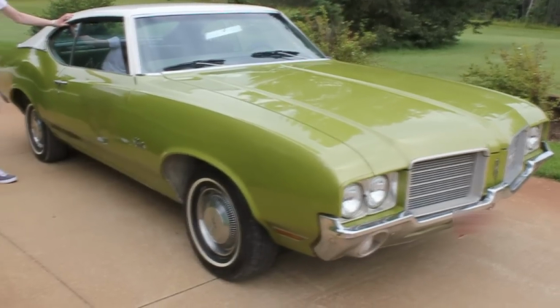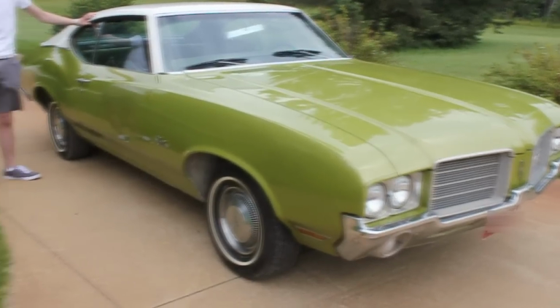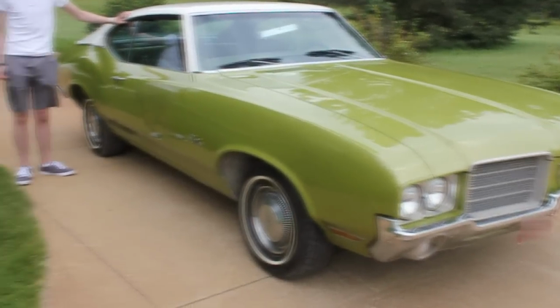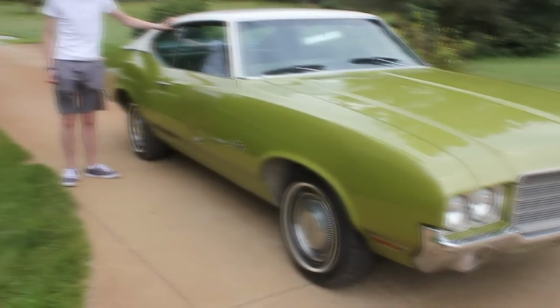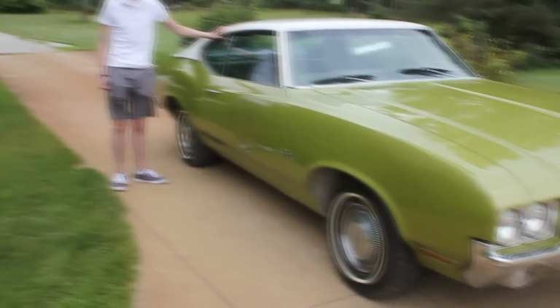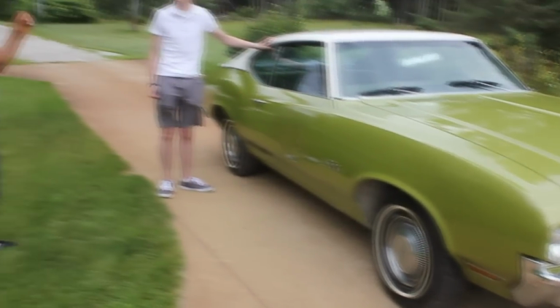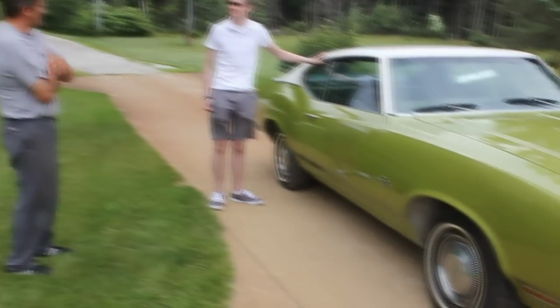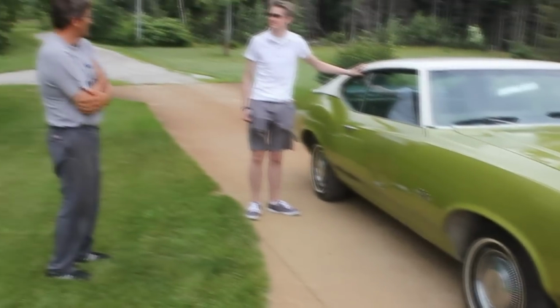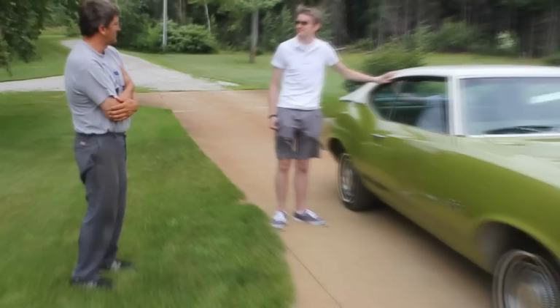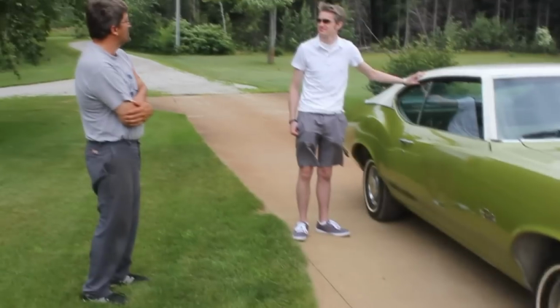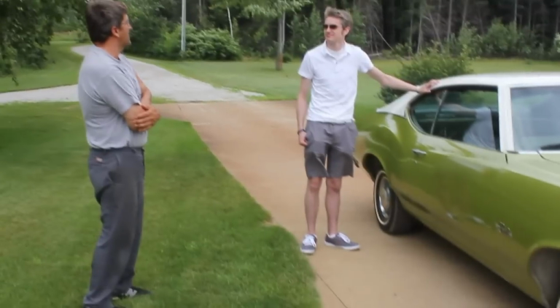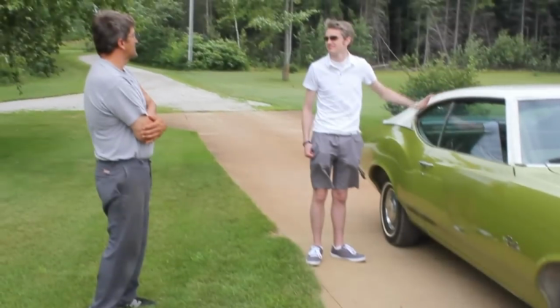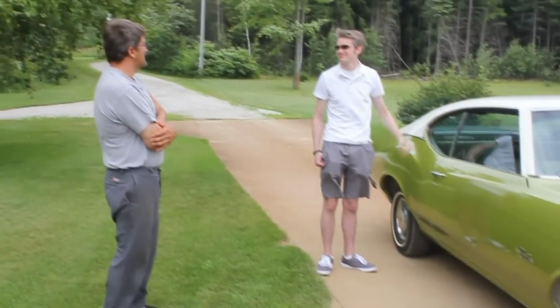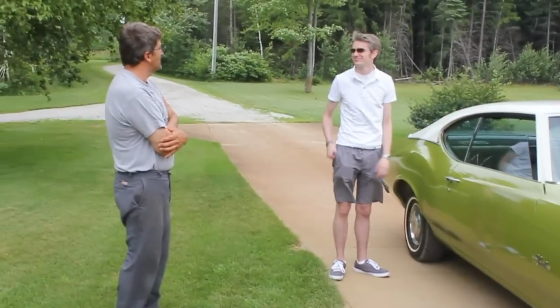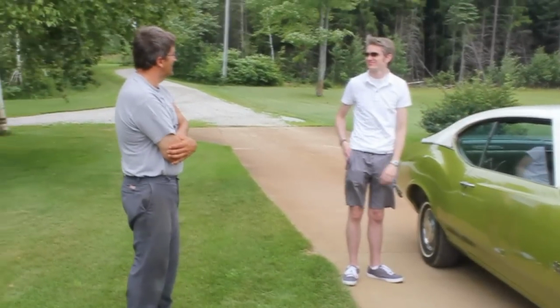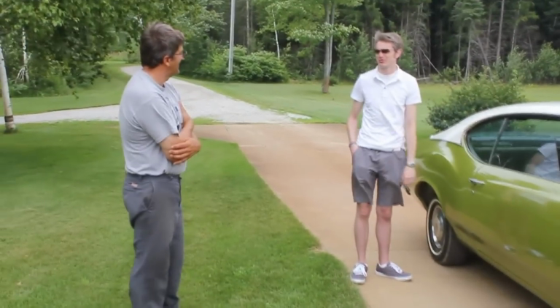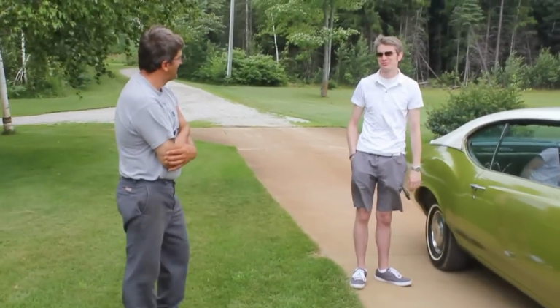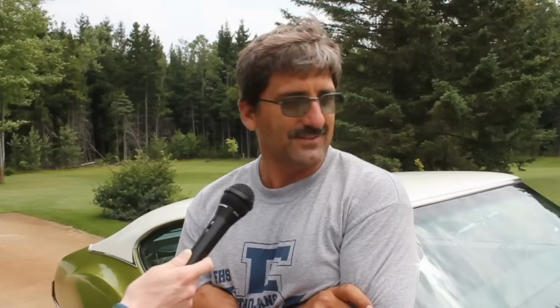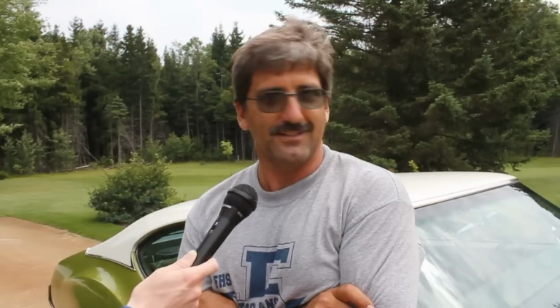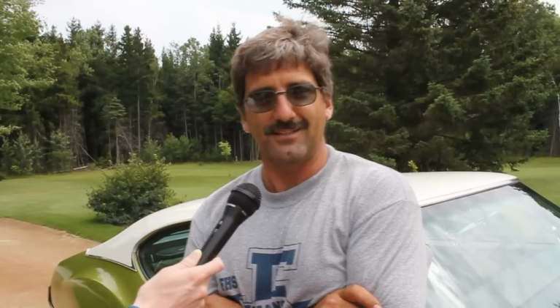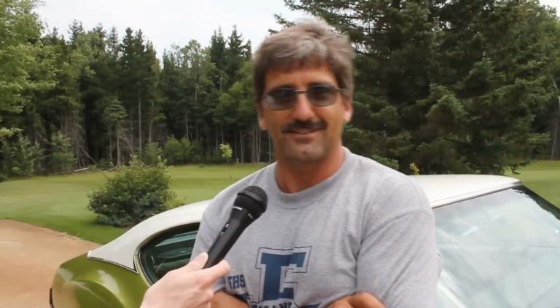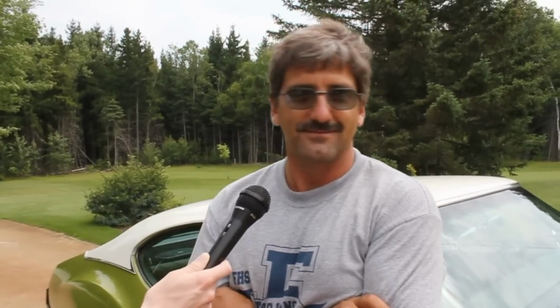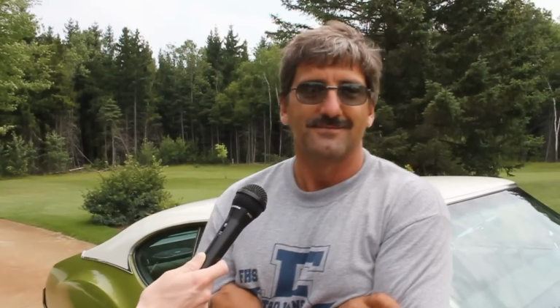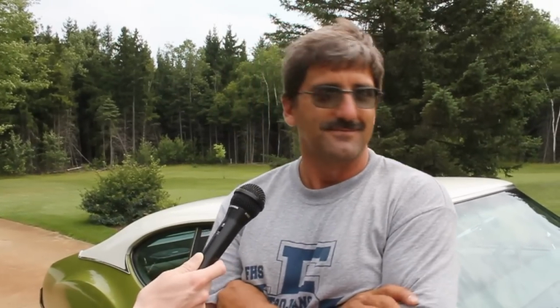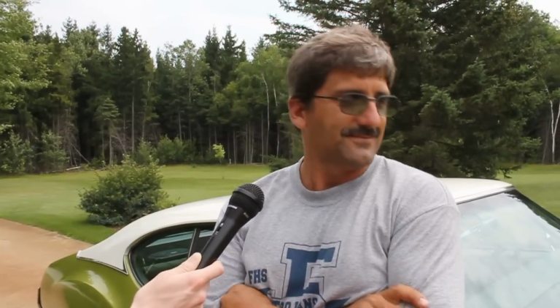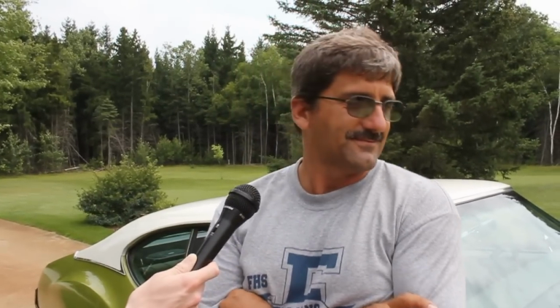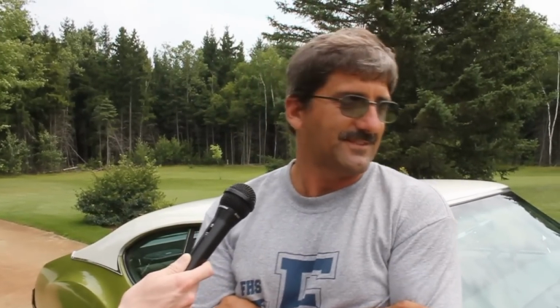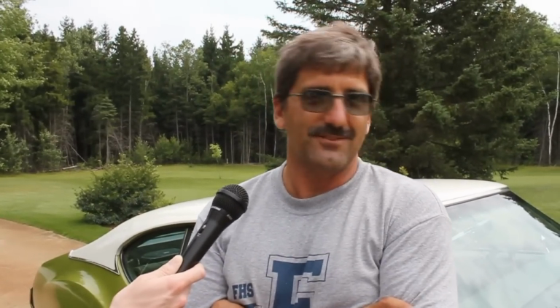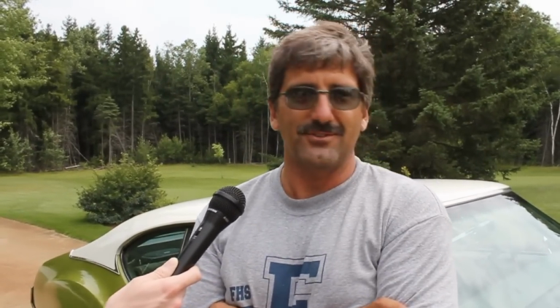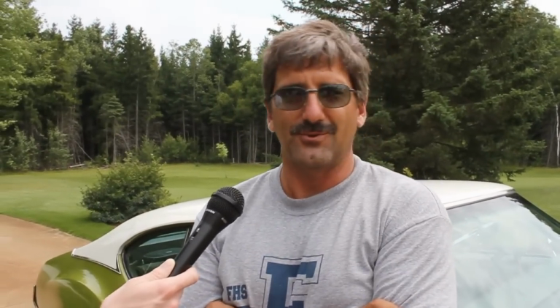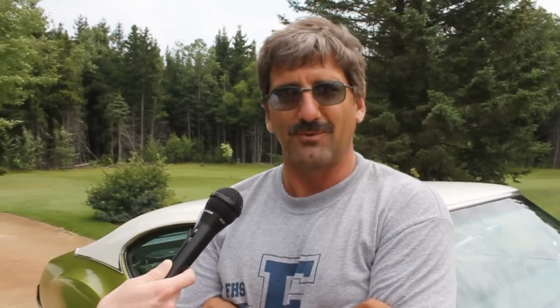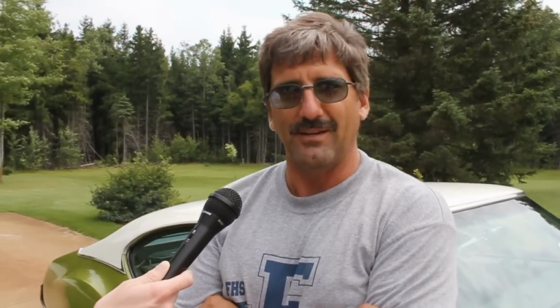My plans next for the car — I'm thinking I've had it 20 years. I'm thinking I need to give it a fresh coat of paint.